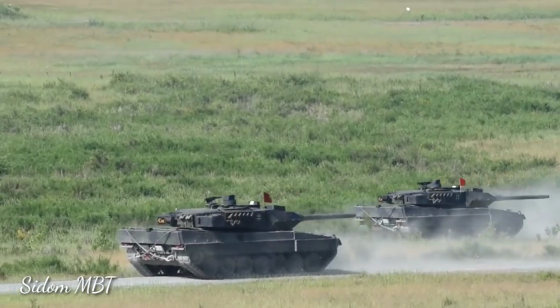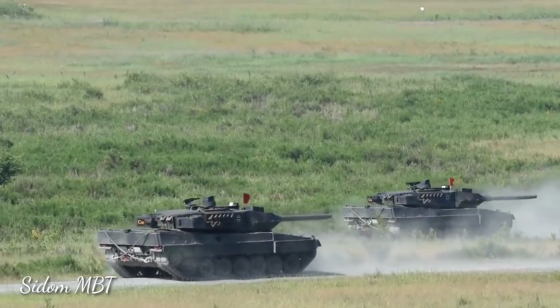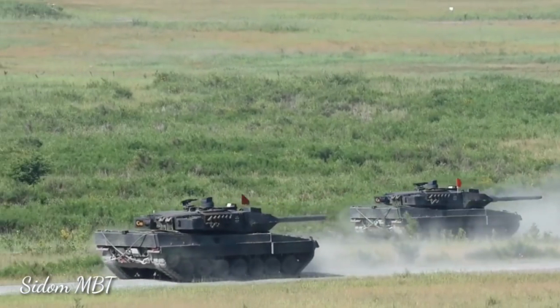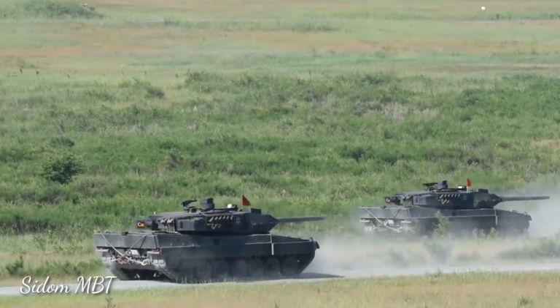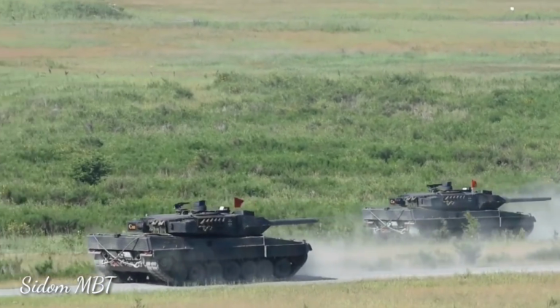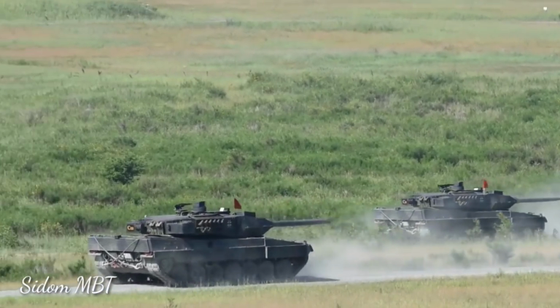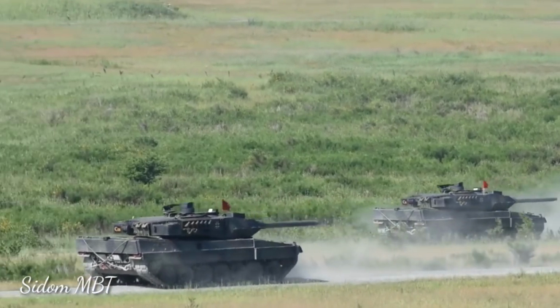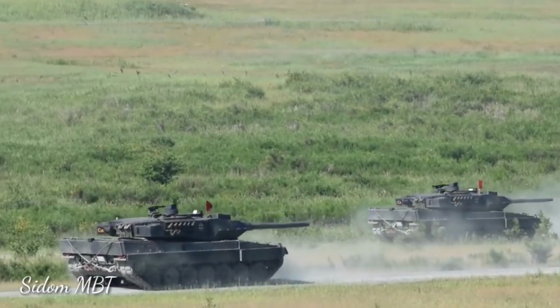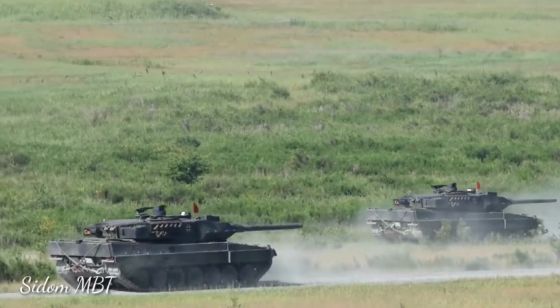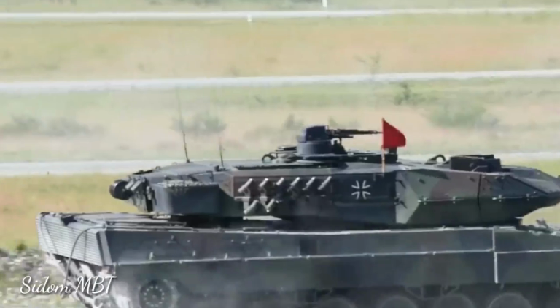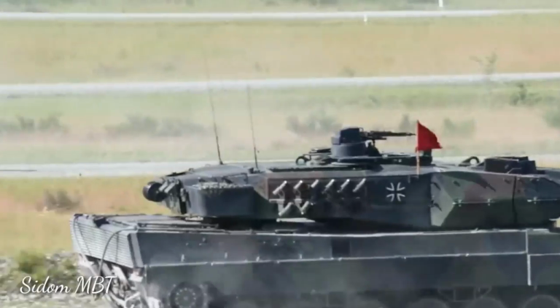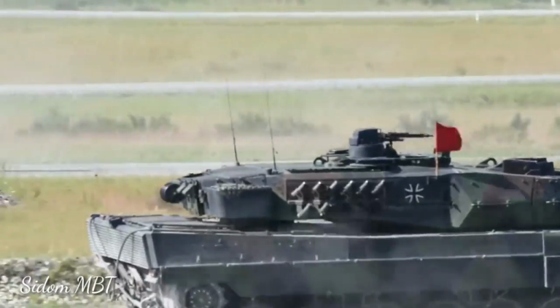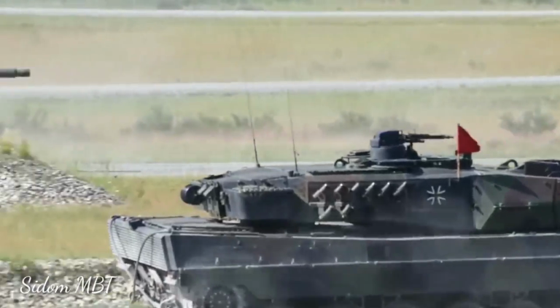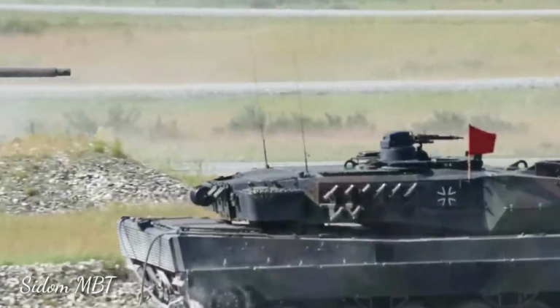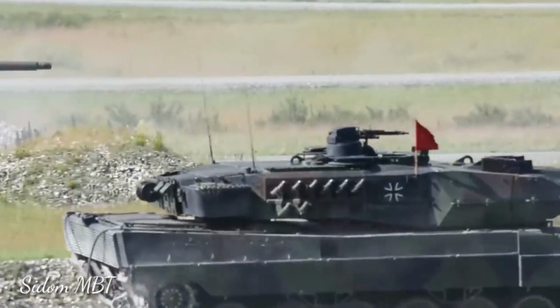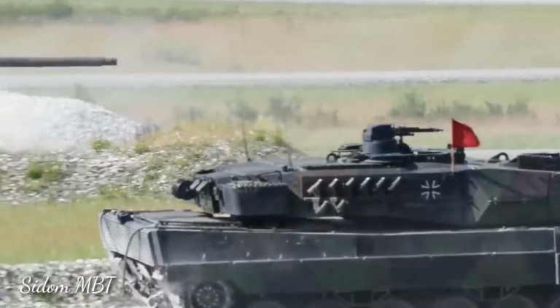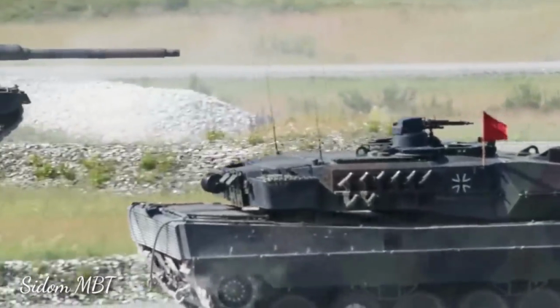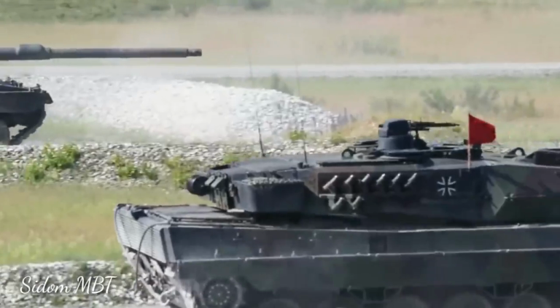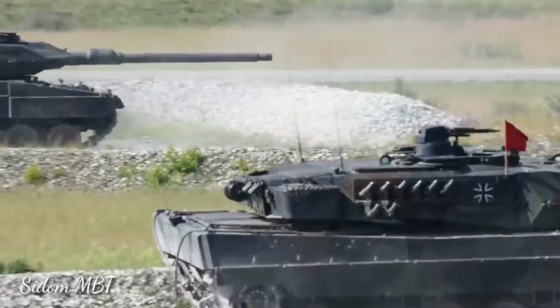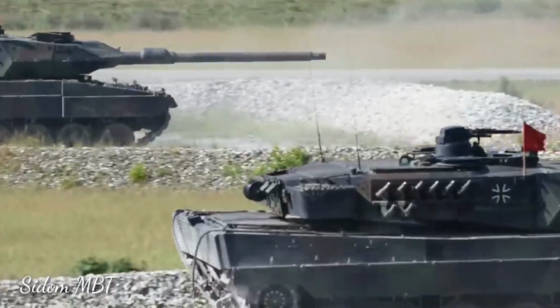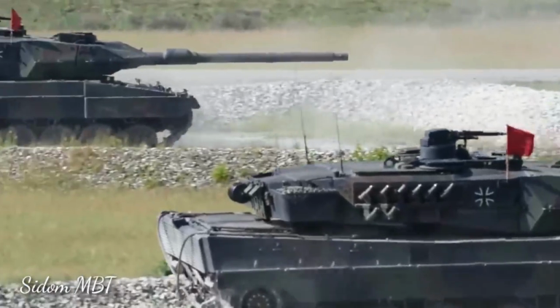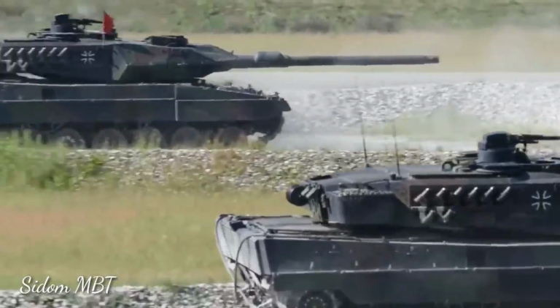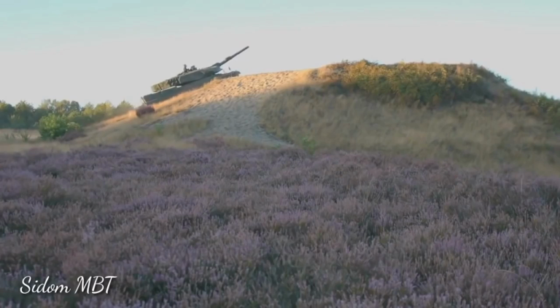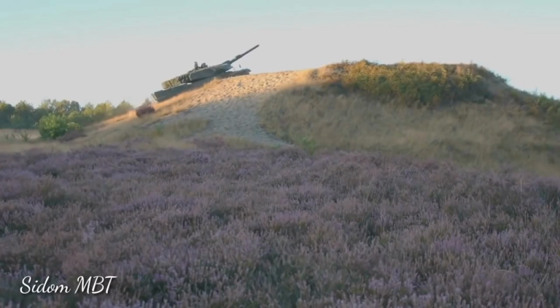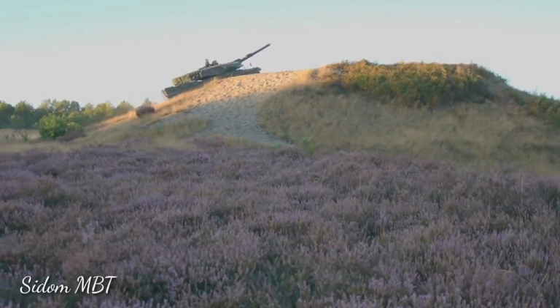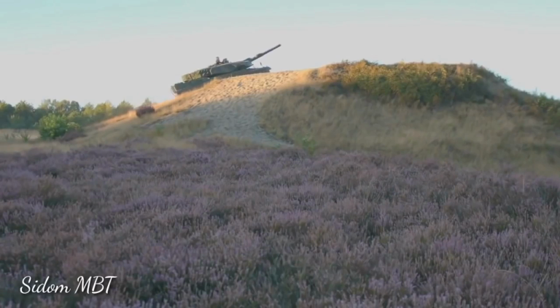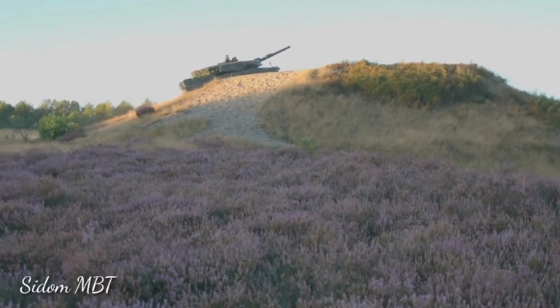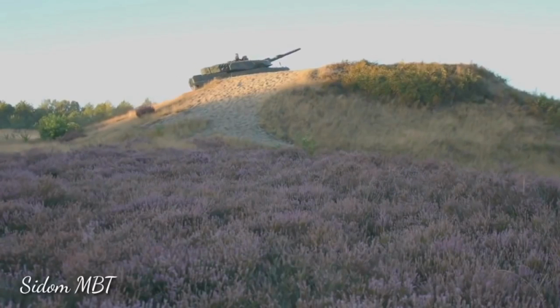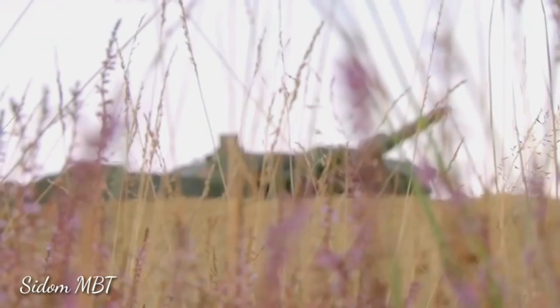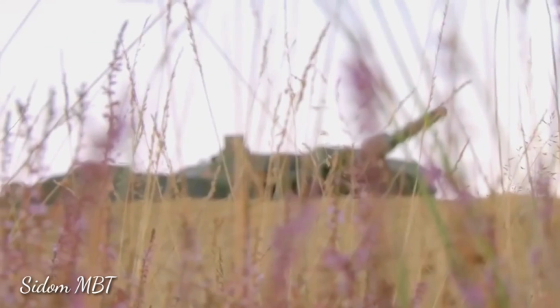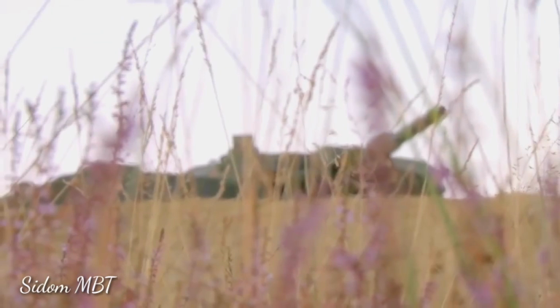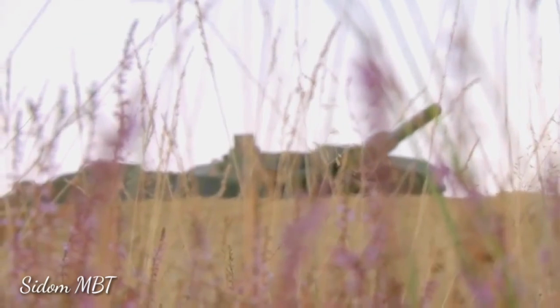The Leopard 2 PL loses to the Leopard 2A7 in the key areas of protection, firepower, accuracy, and onboard electronic systems.